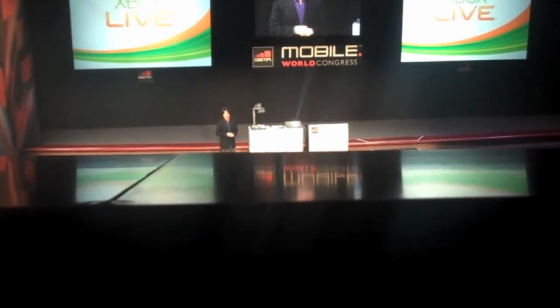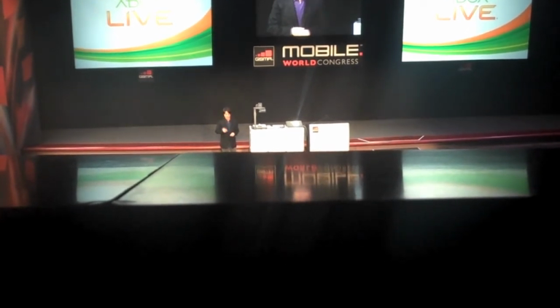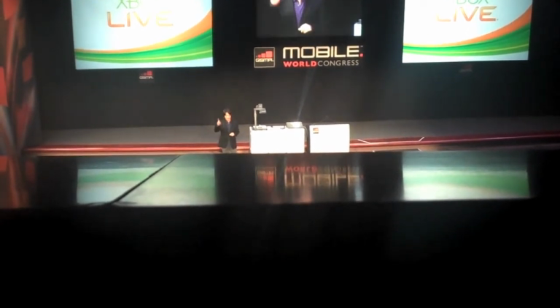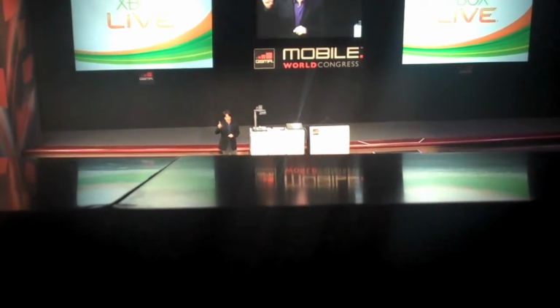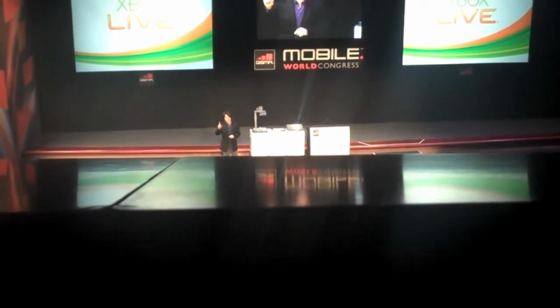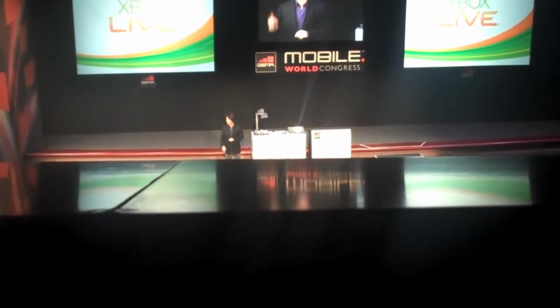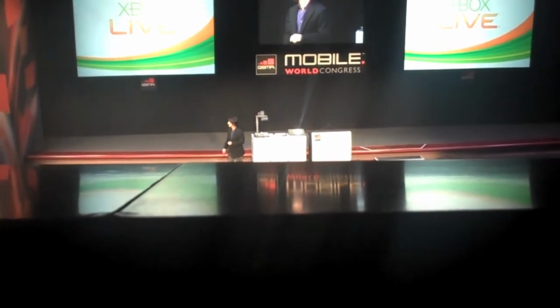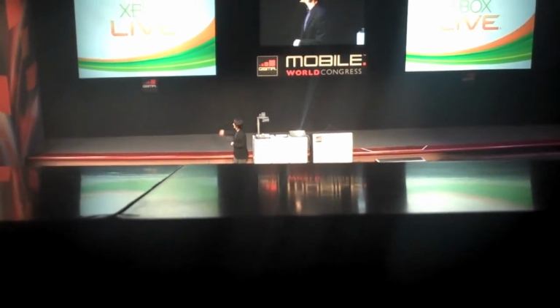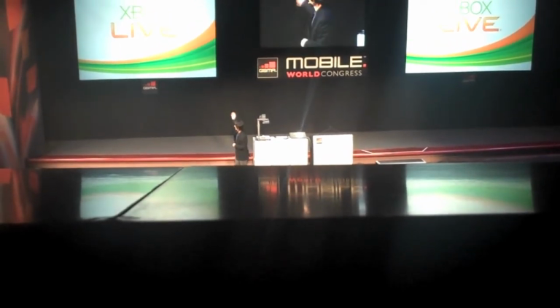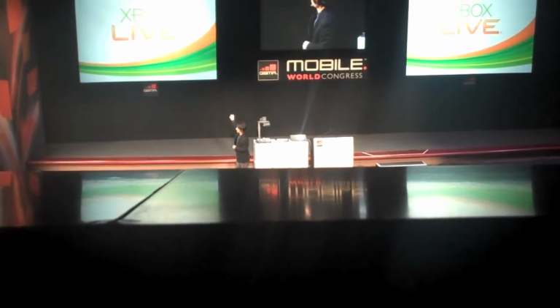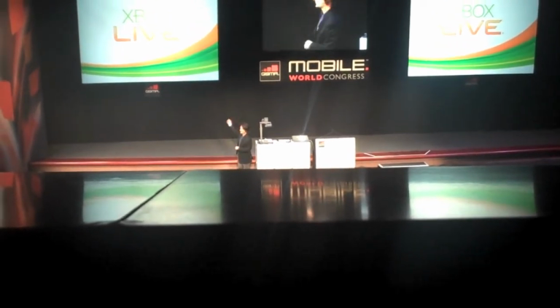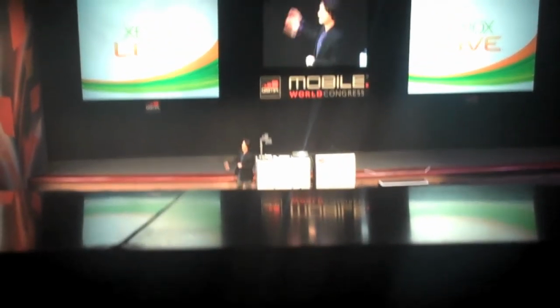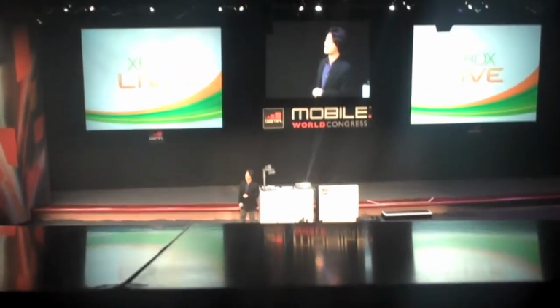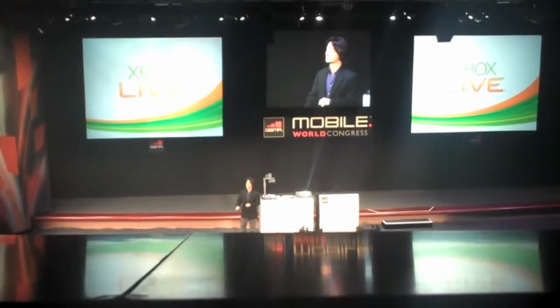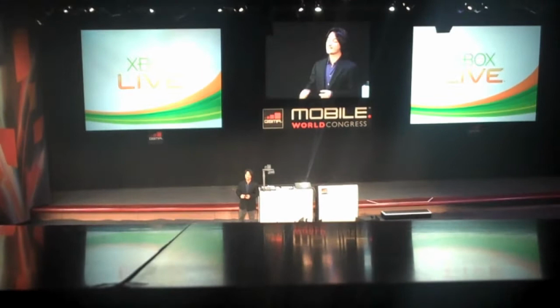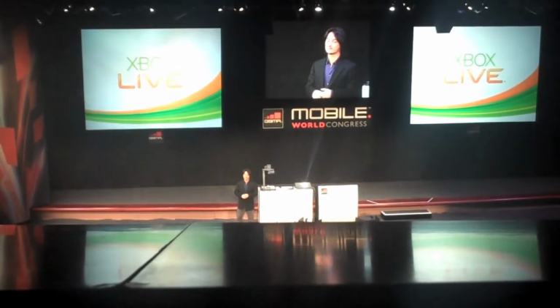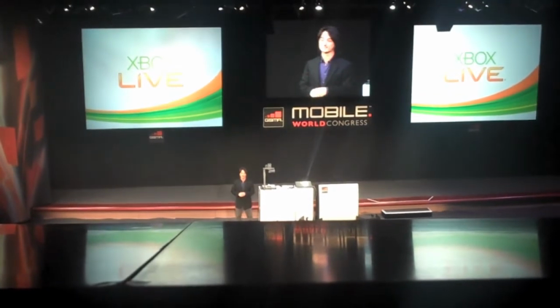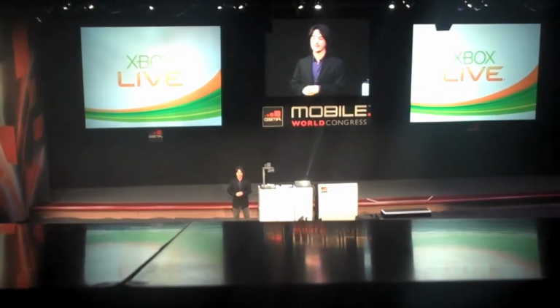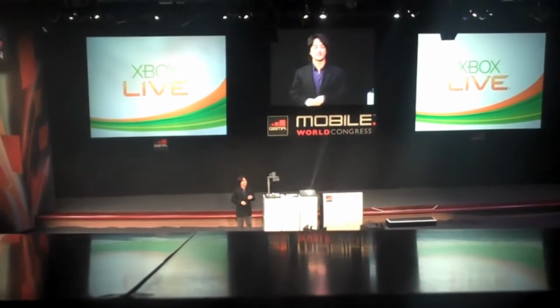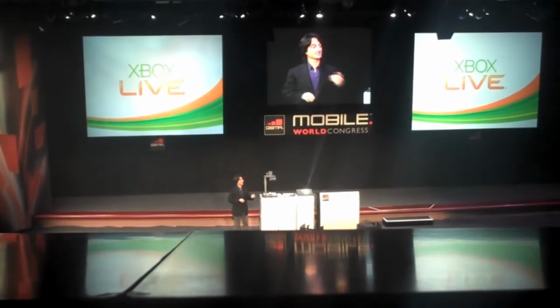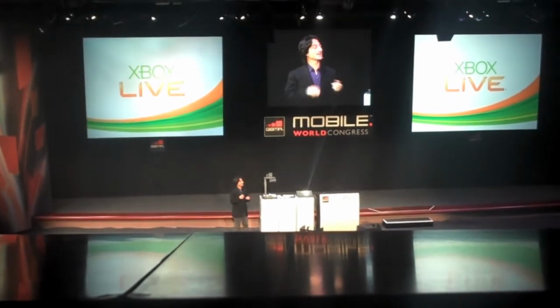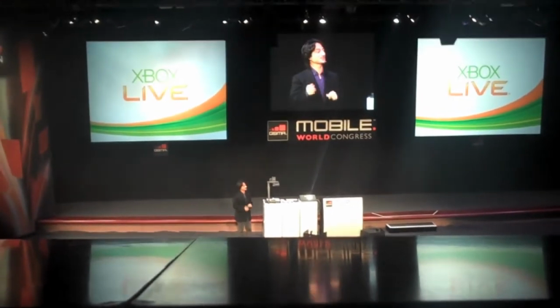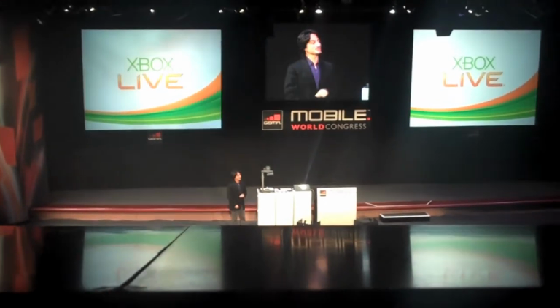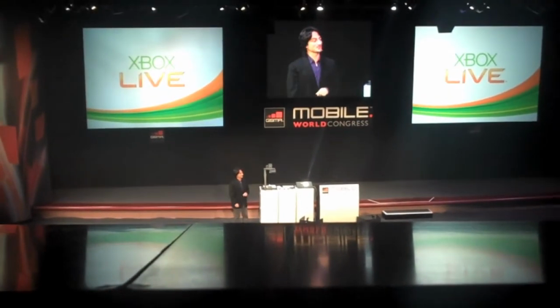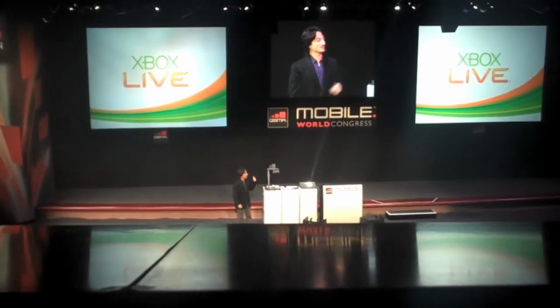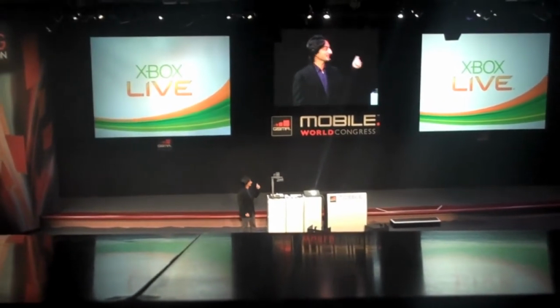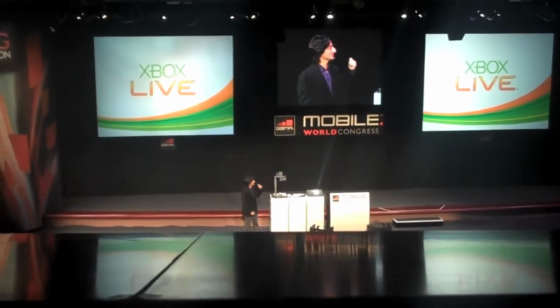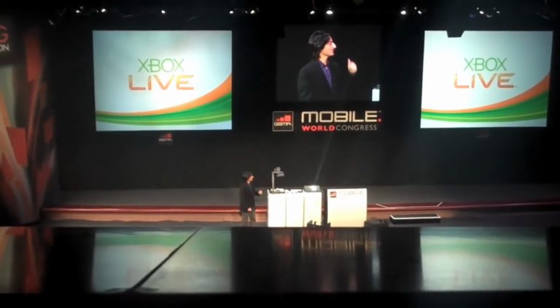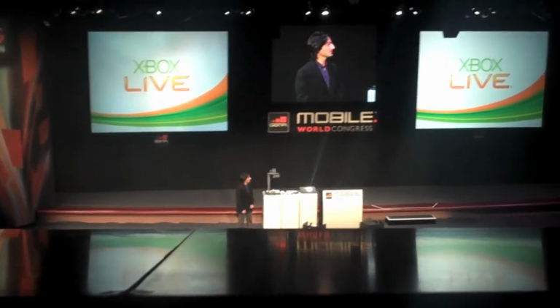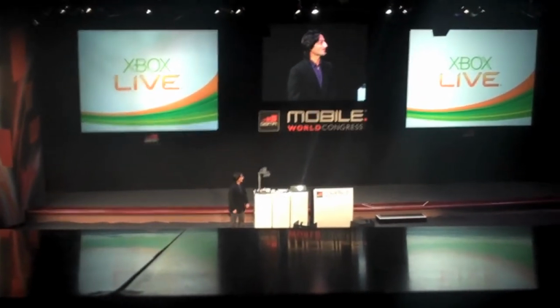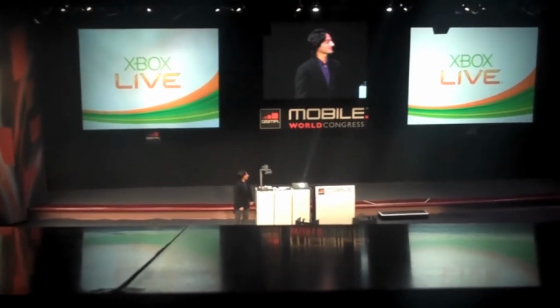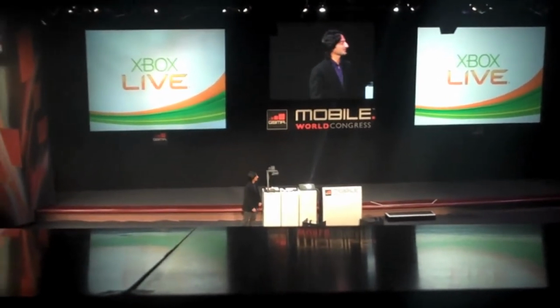And with that, I'm going to leave the stage. Let me introduce you to the Xbox Live Kinect Windows Phone companion. Let's run the video. Take a look.